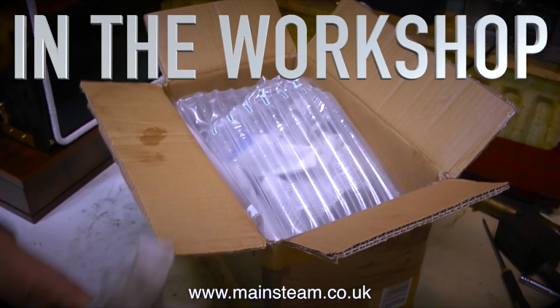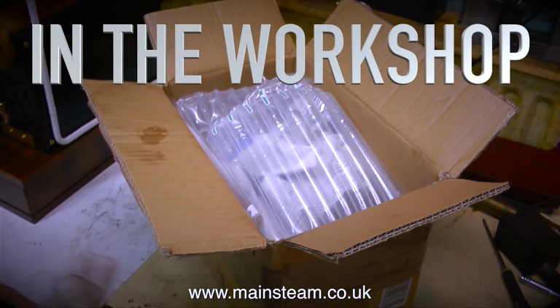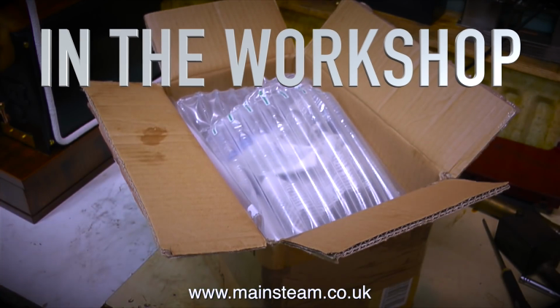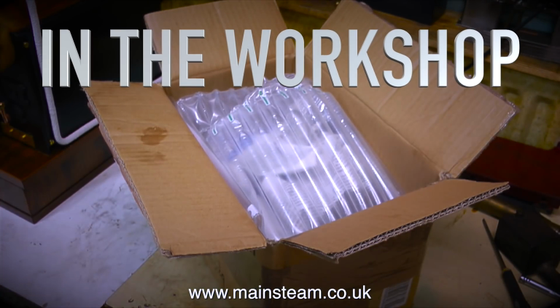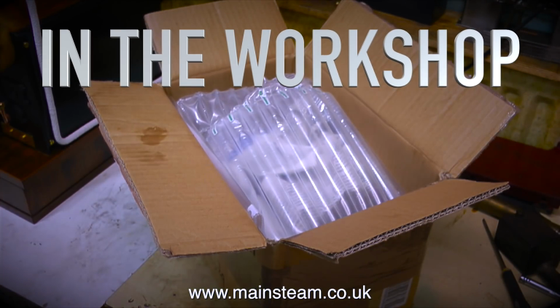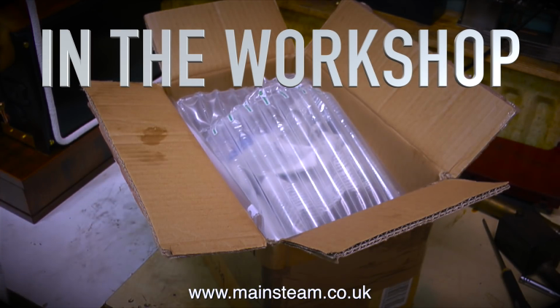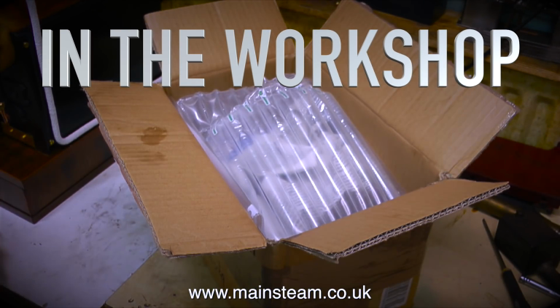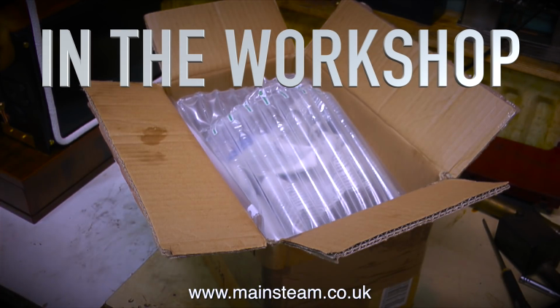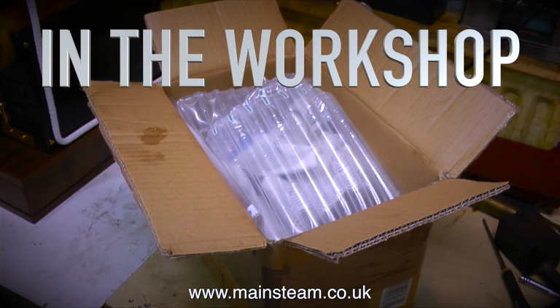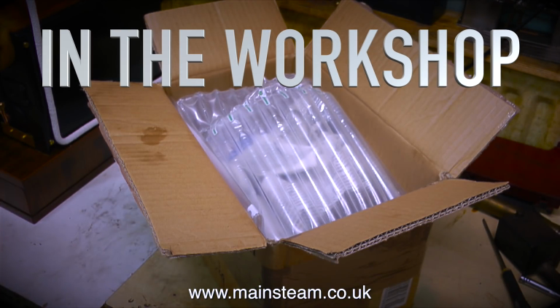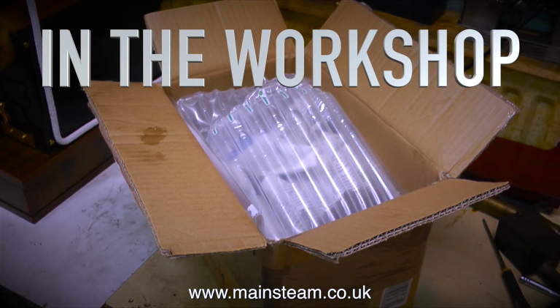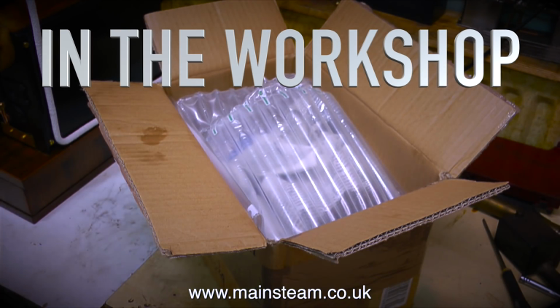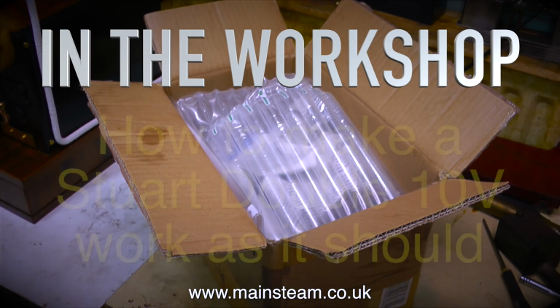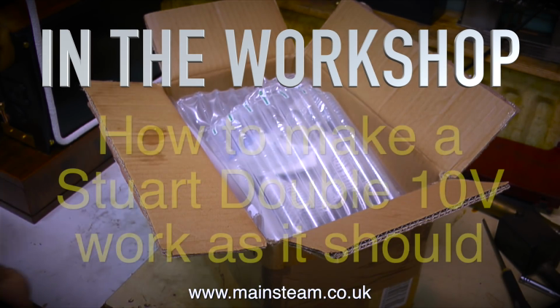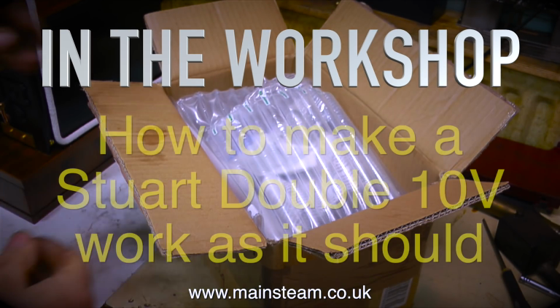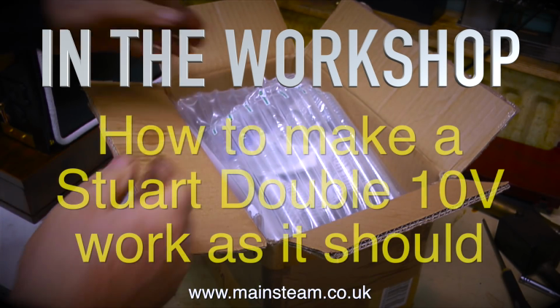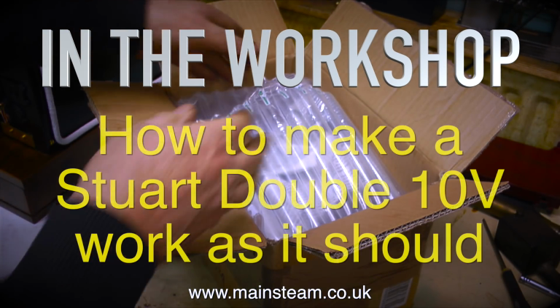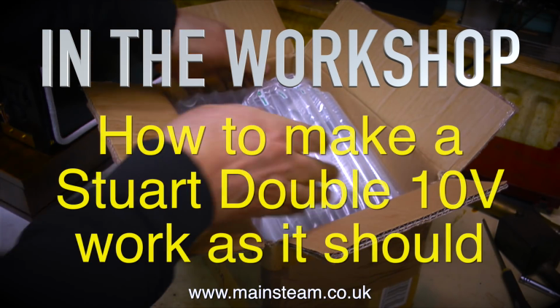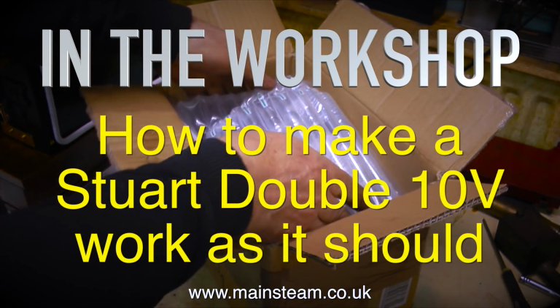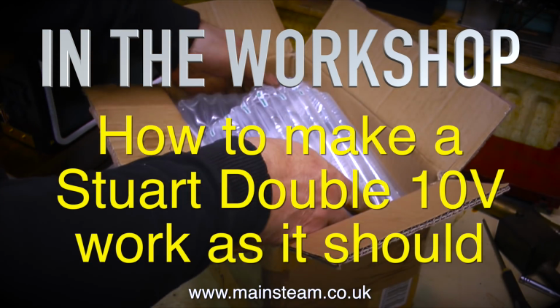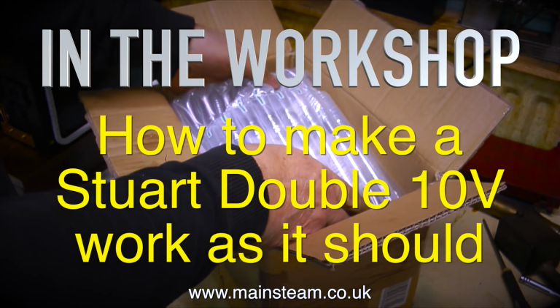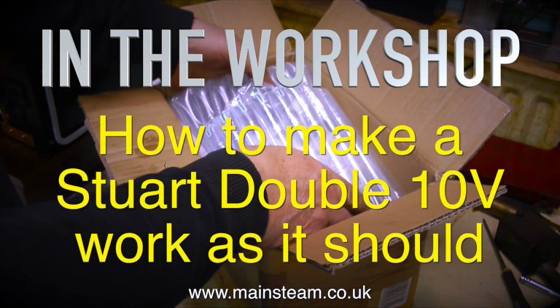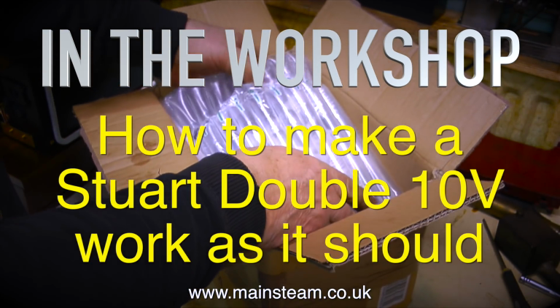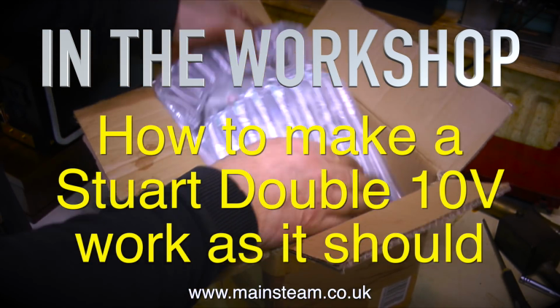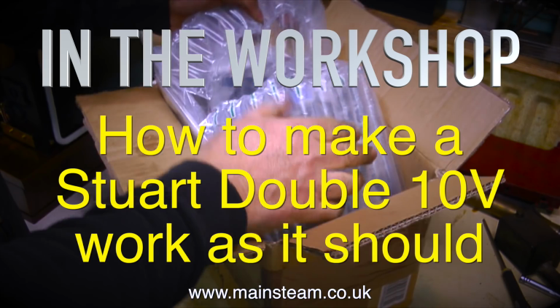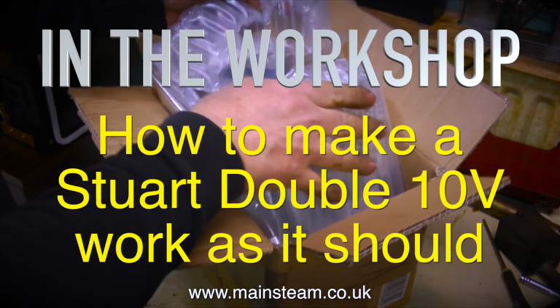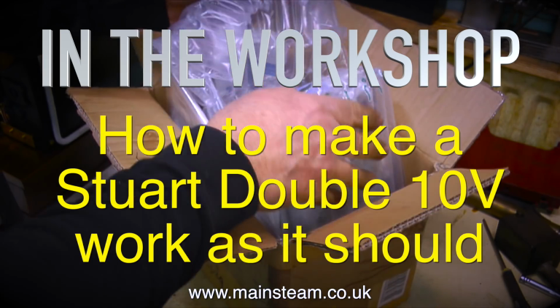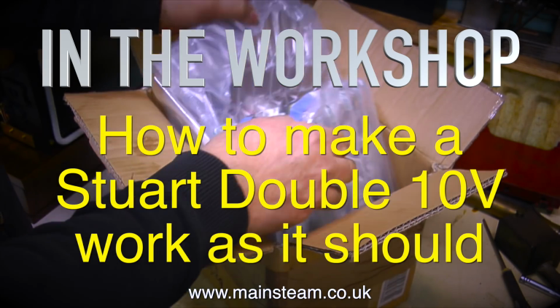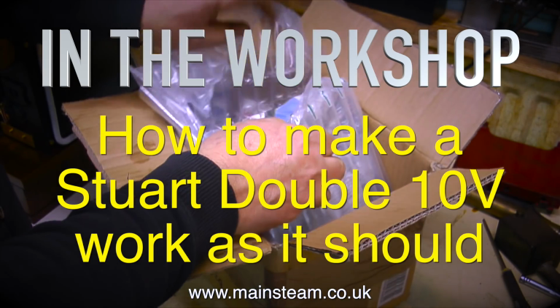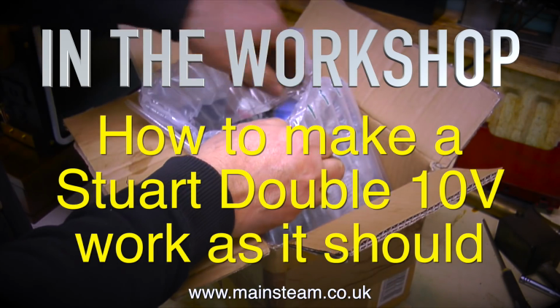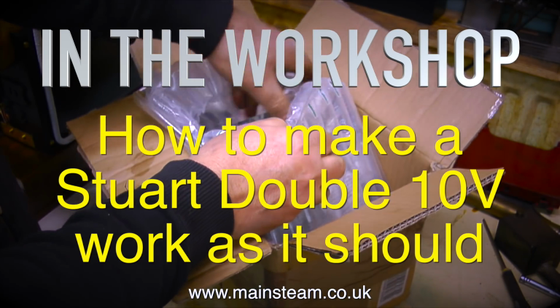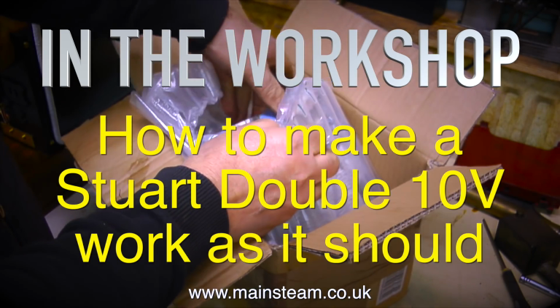Welcome to In The Workshop. This is all about how to make a Stuart 2010V work as it should.